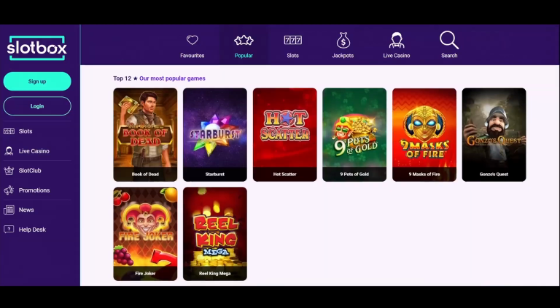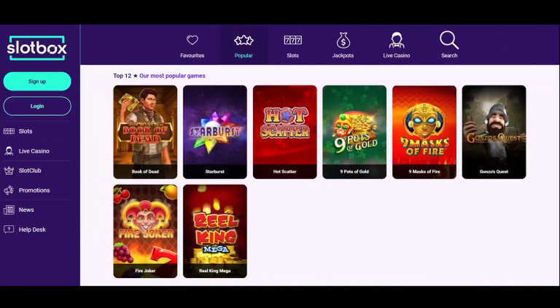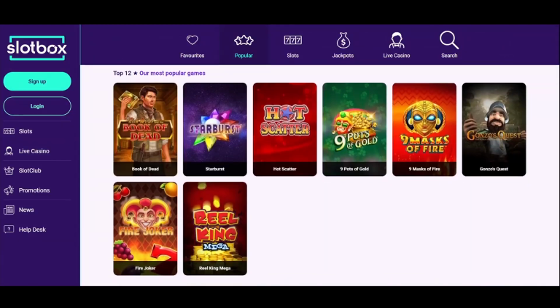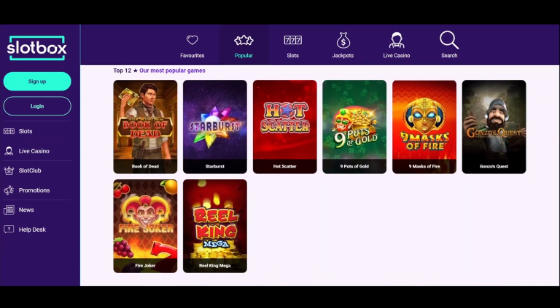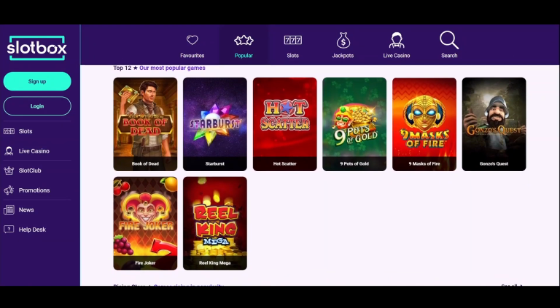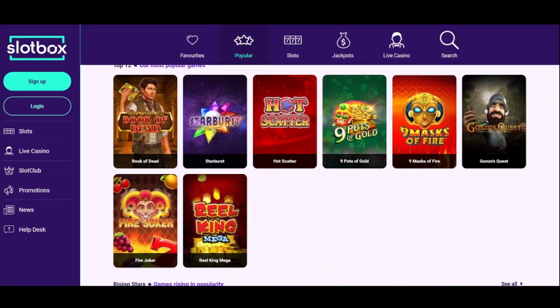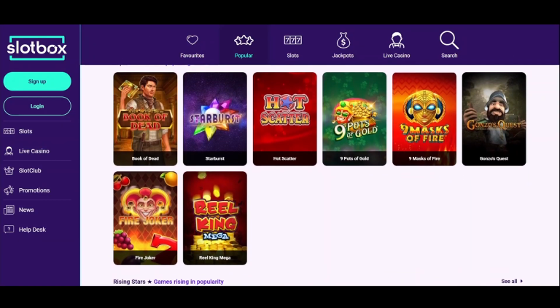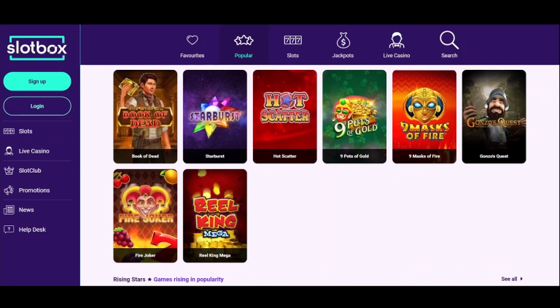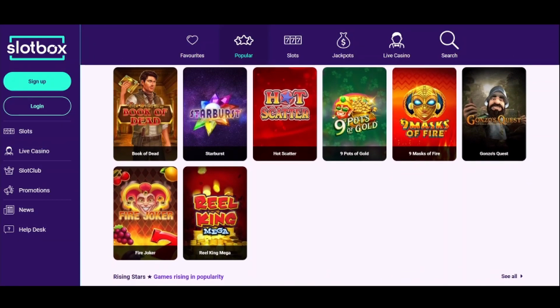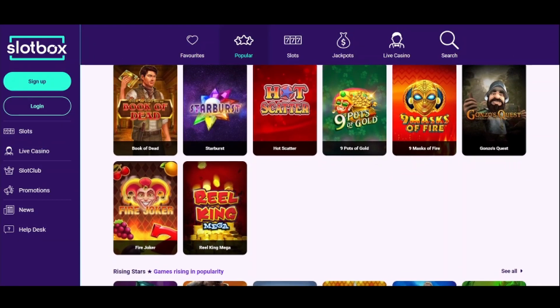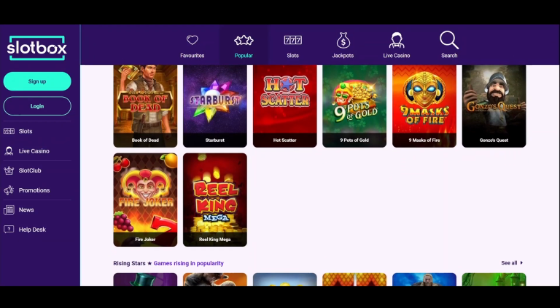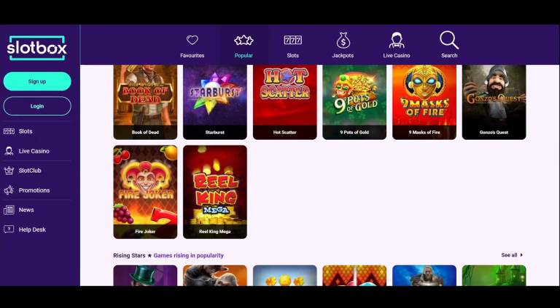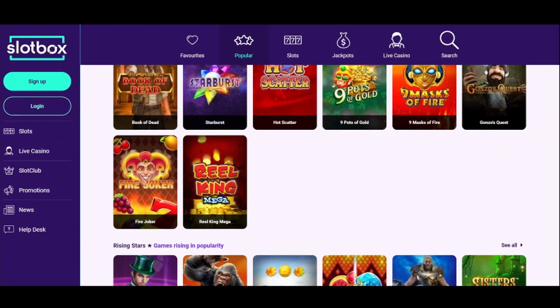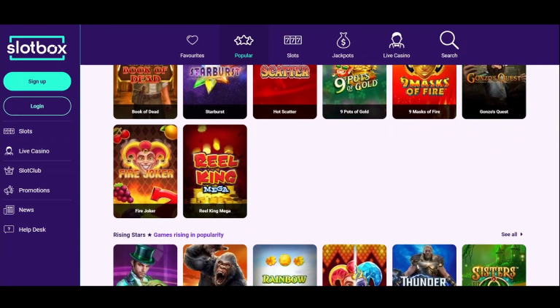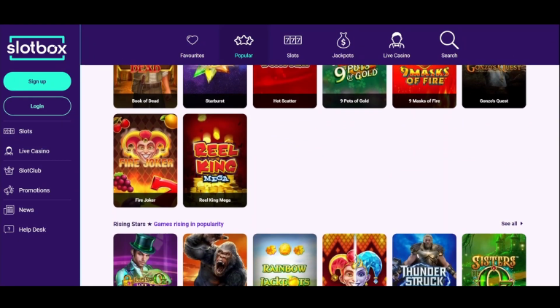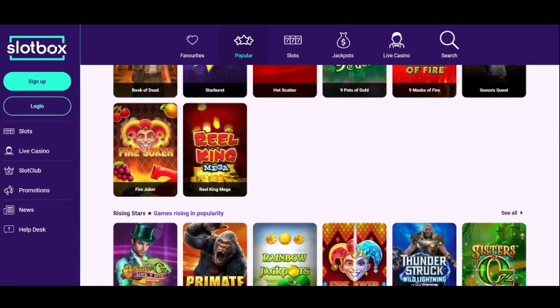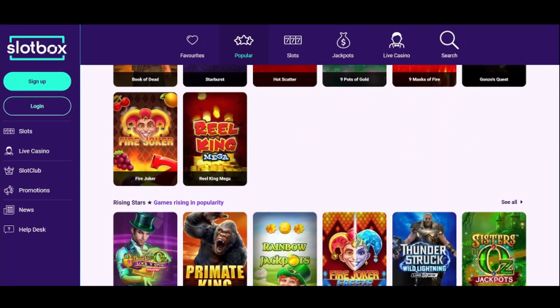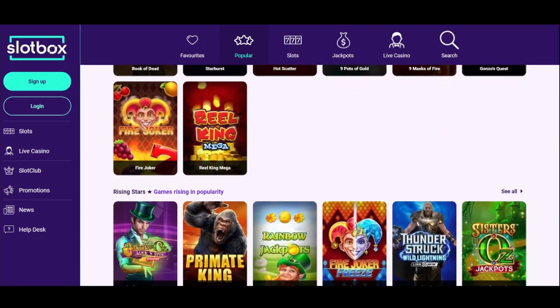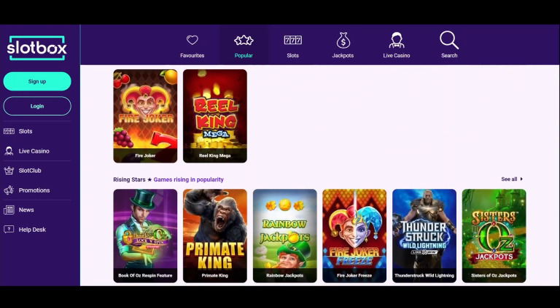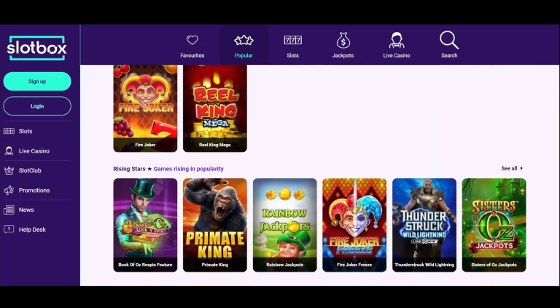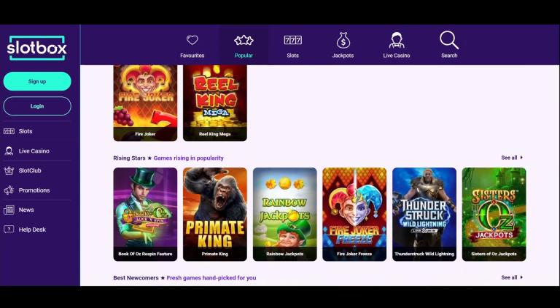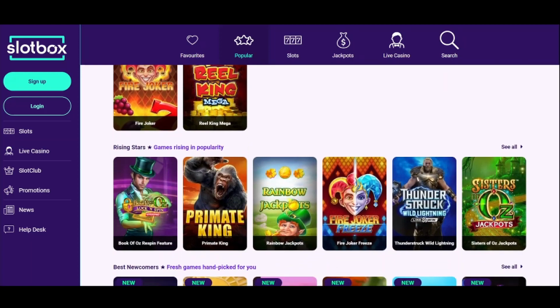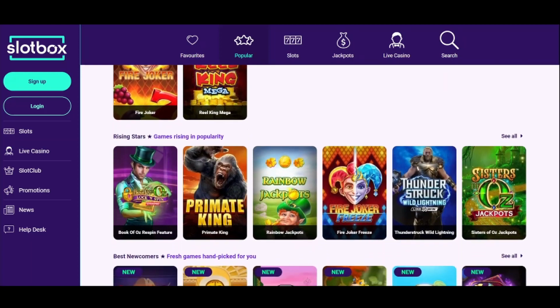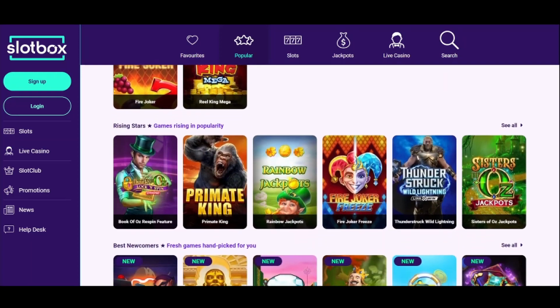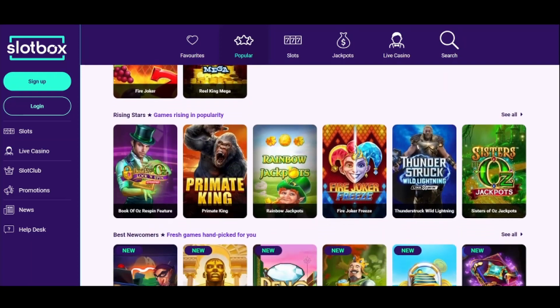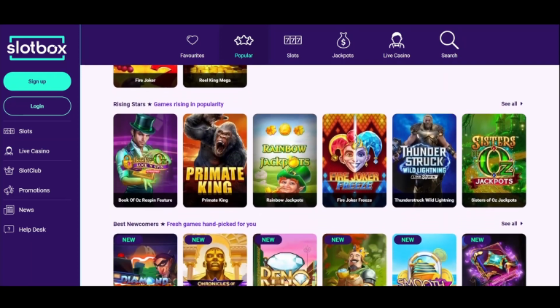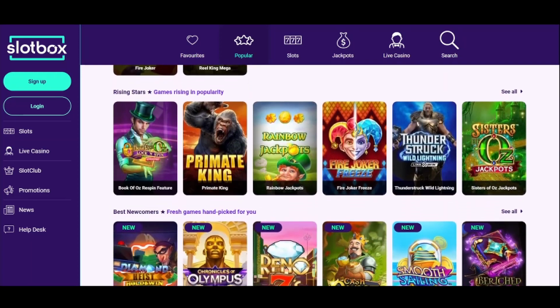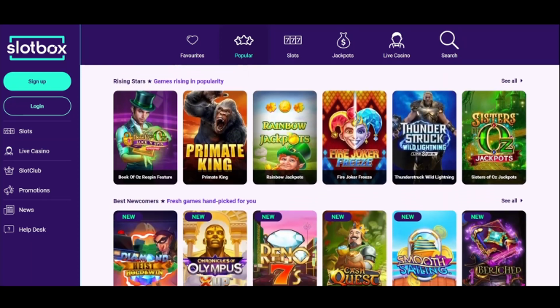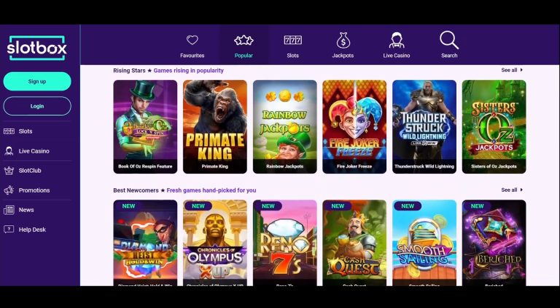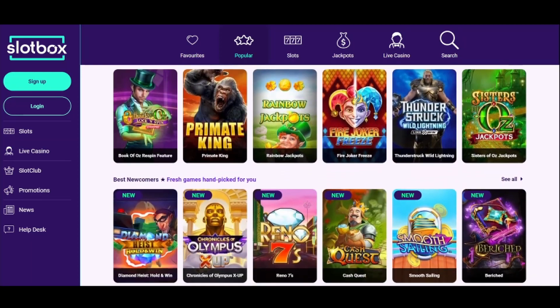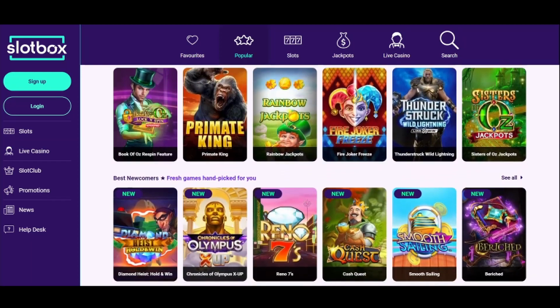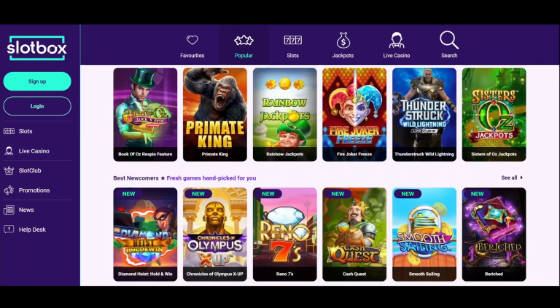Slotbox Casino is working with all the prestigious software providers like Netent, Red Tiger, Playango, Microgaming, etc.